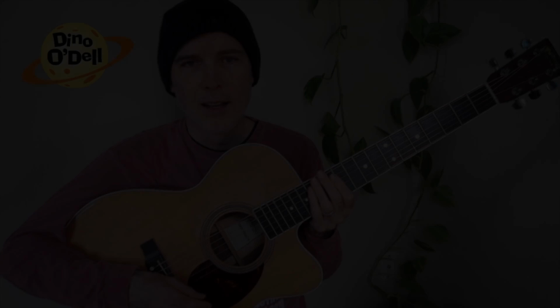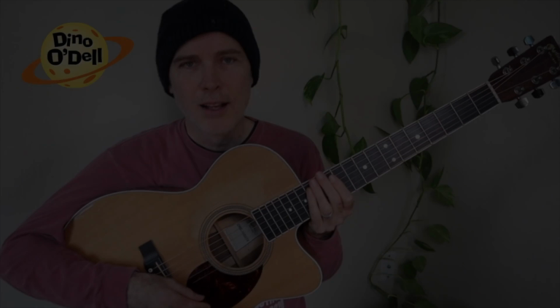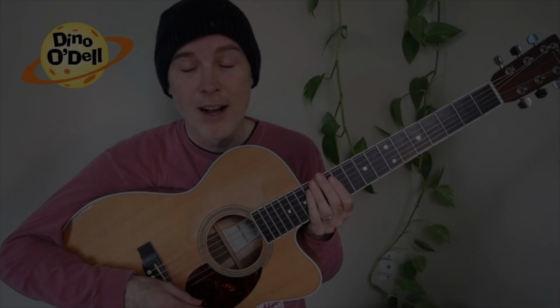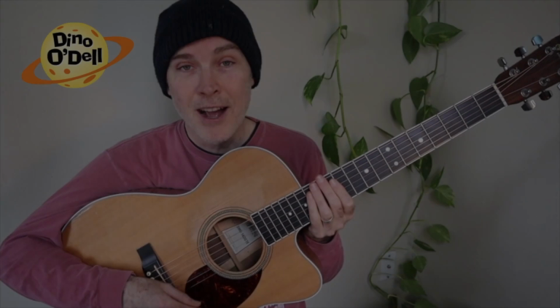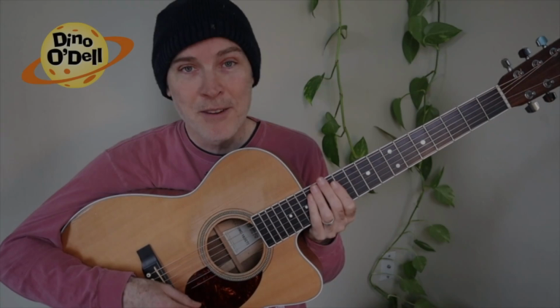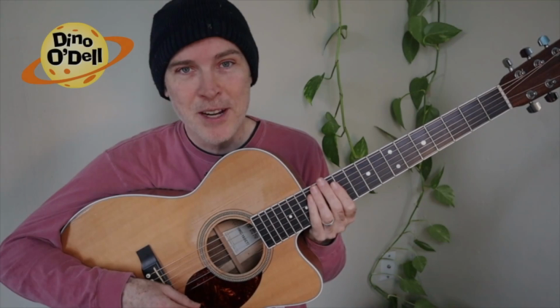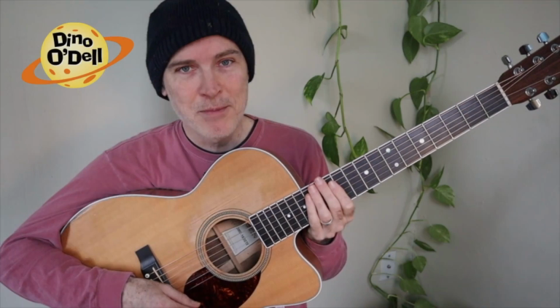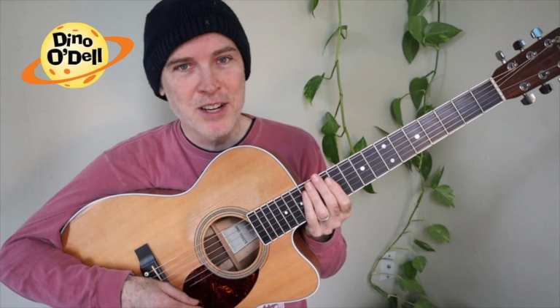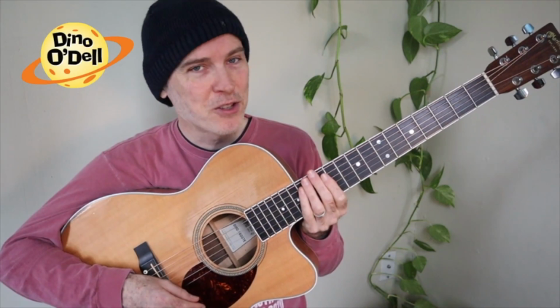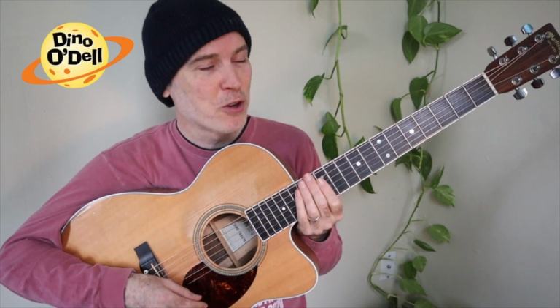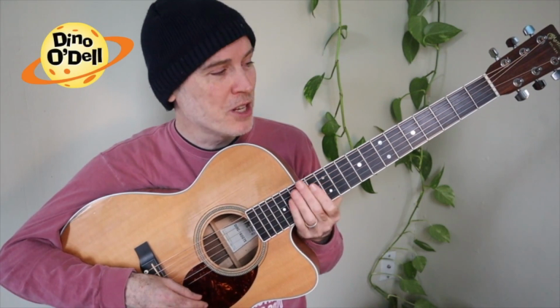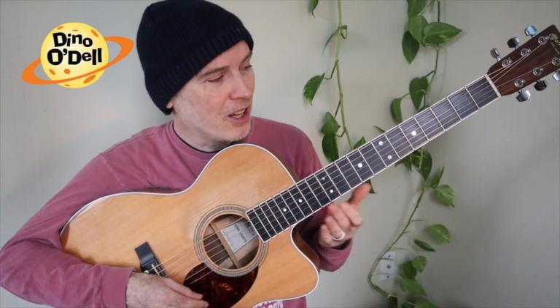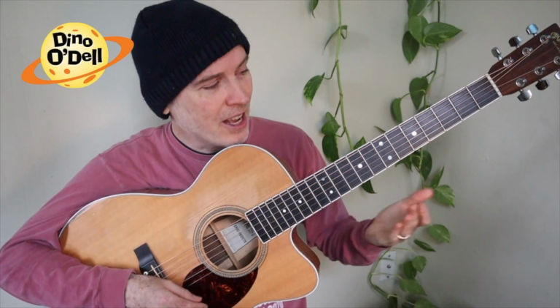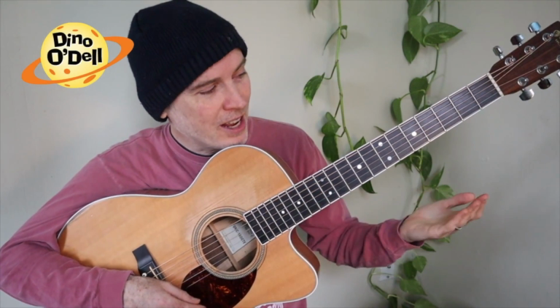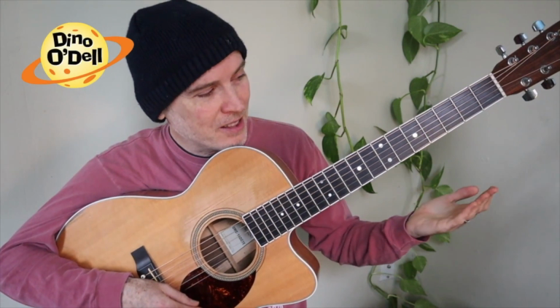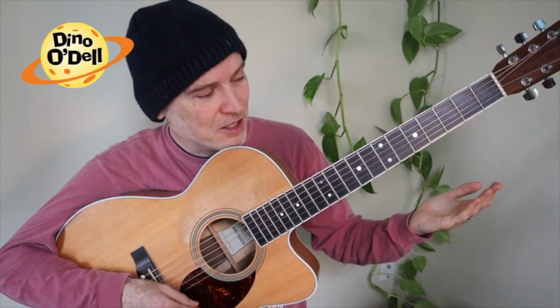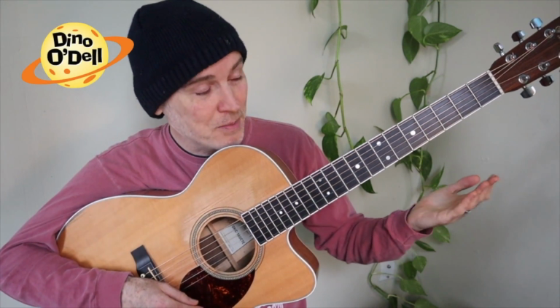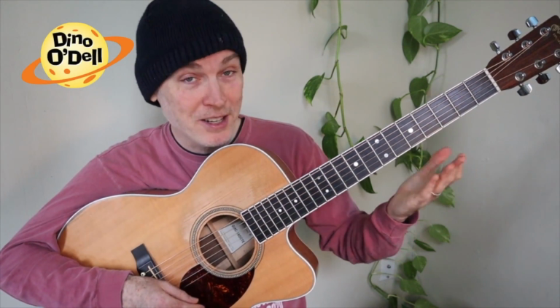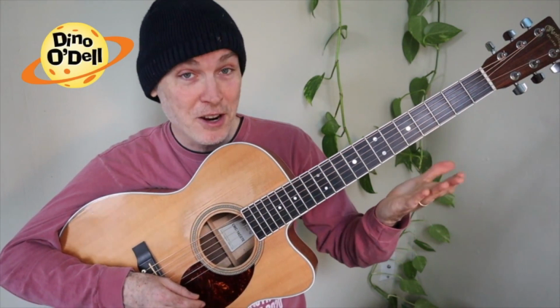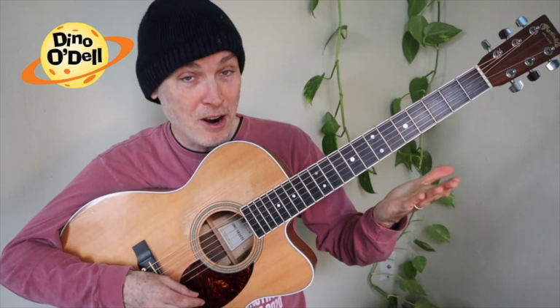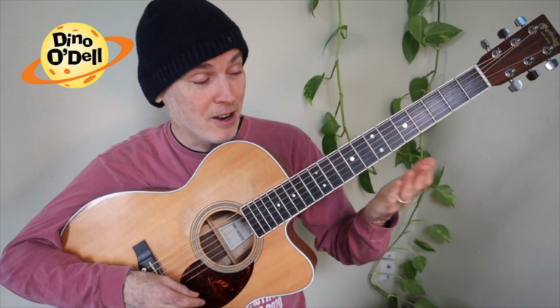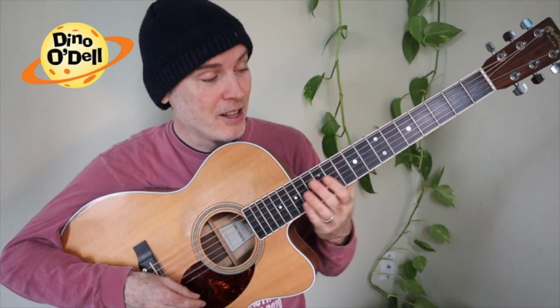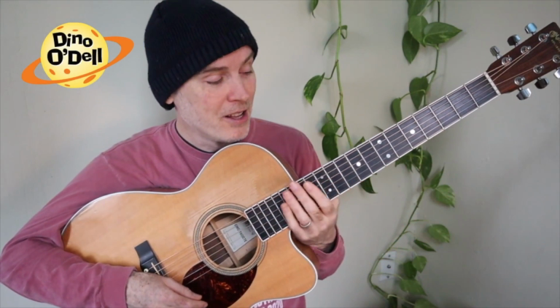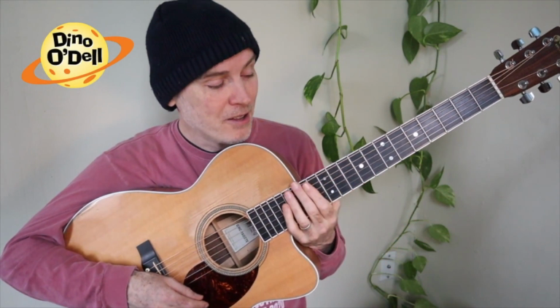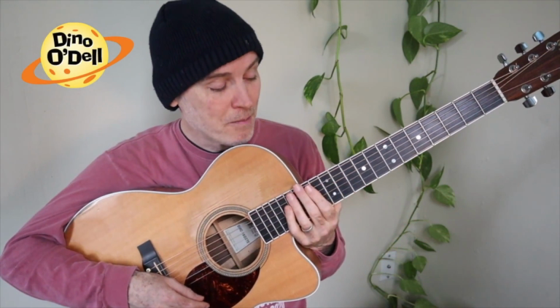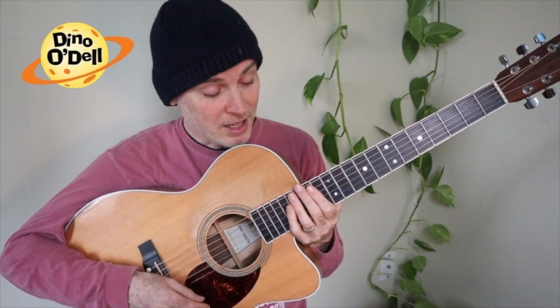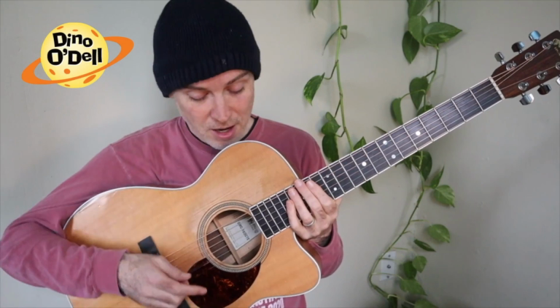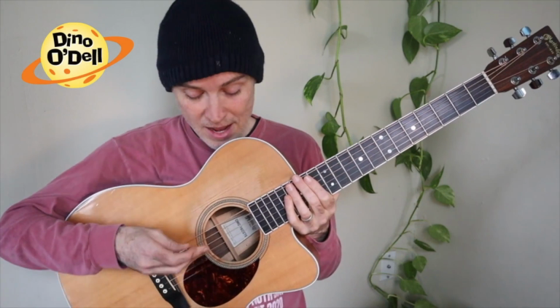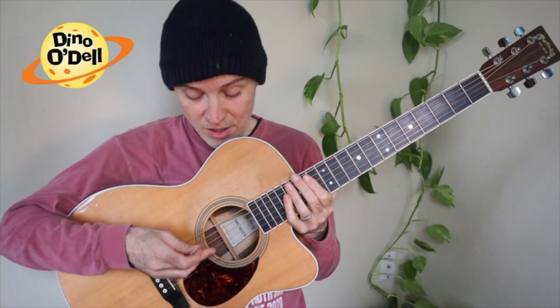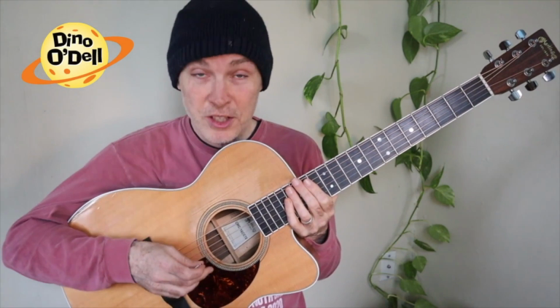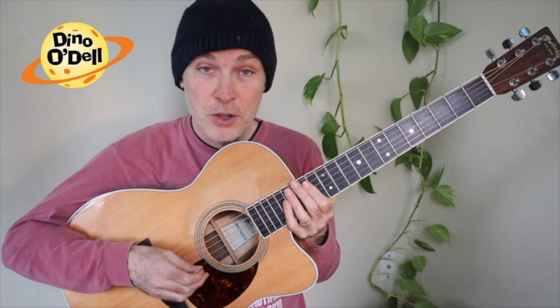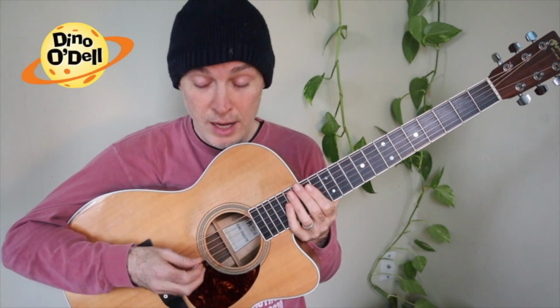Hi, my name is Dinosaur Odell and this is my guitar. My guitar has six strings.